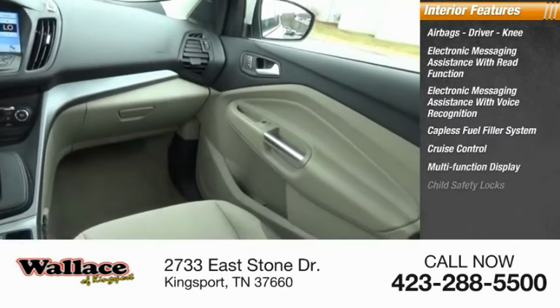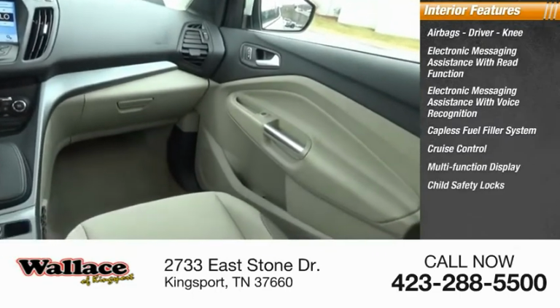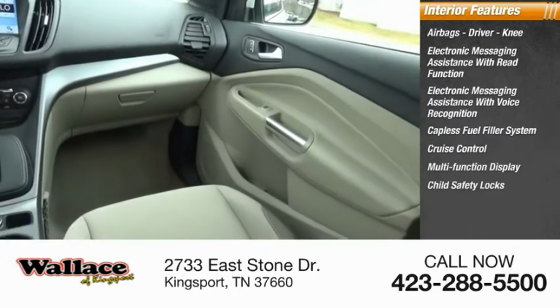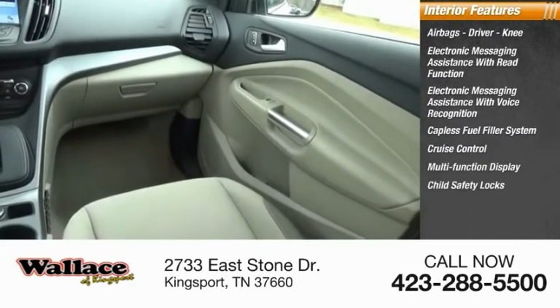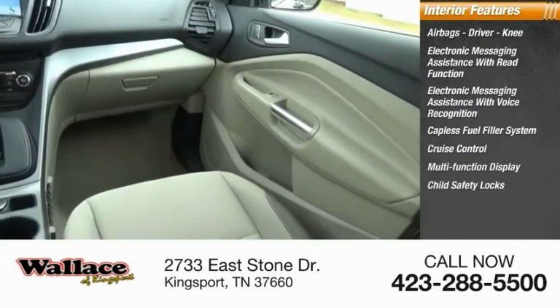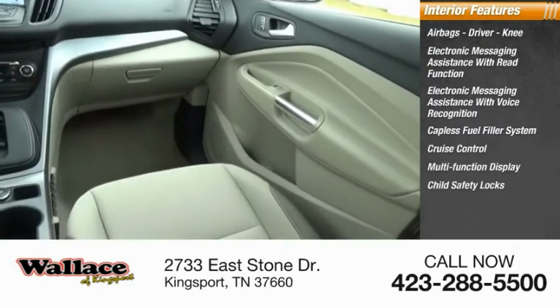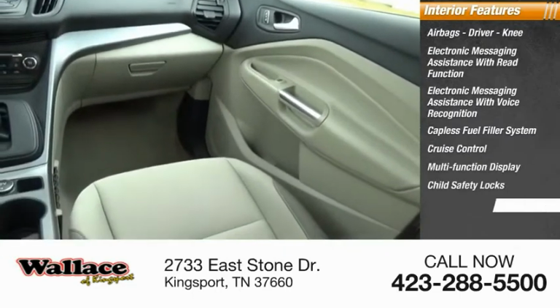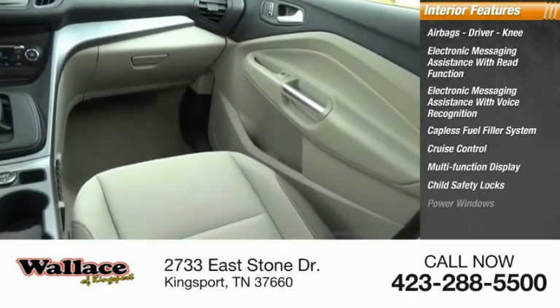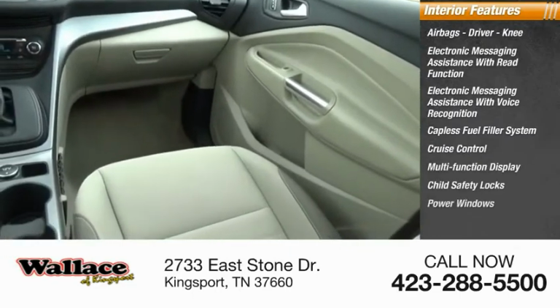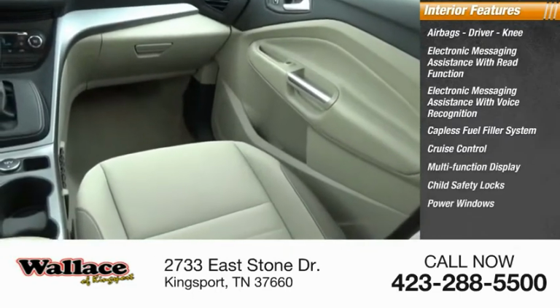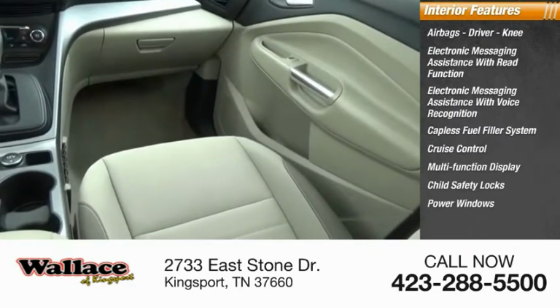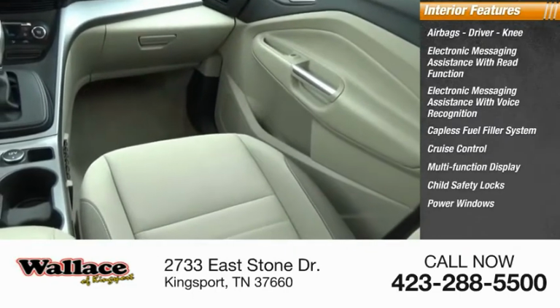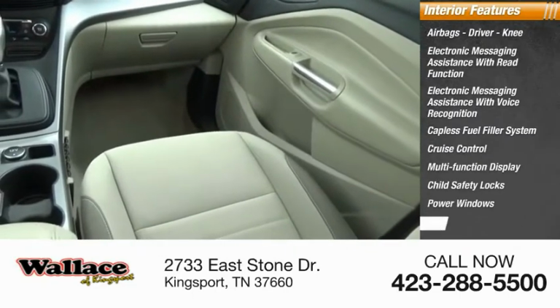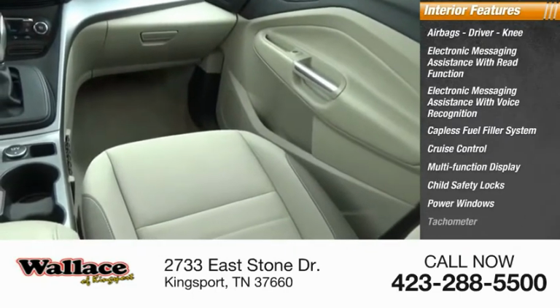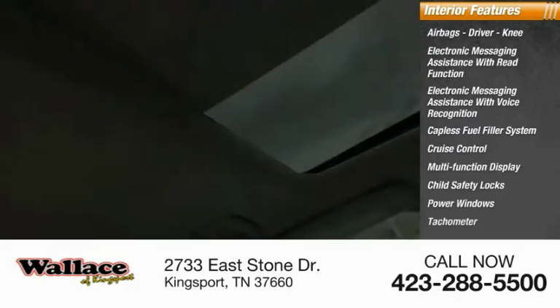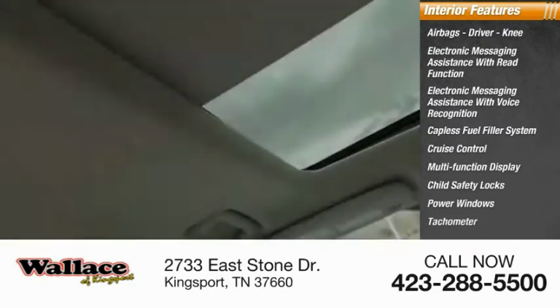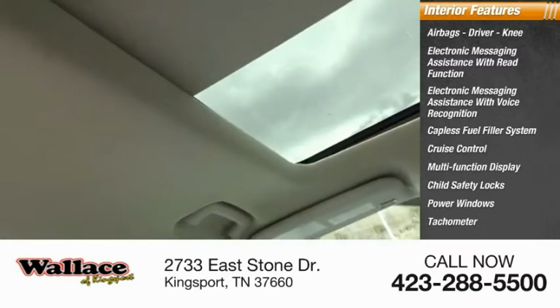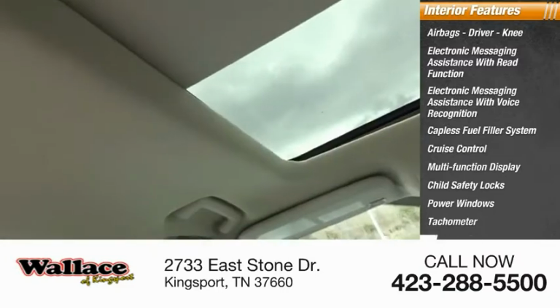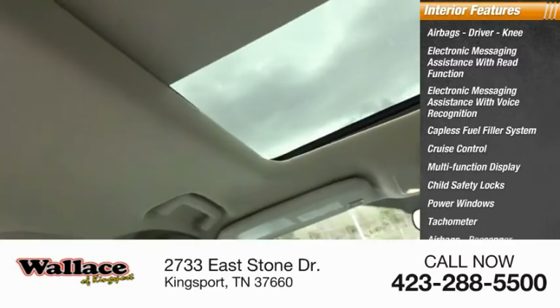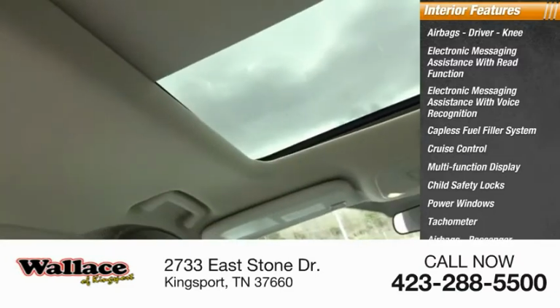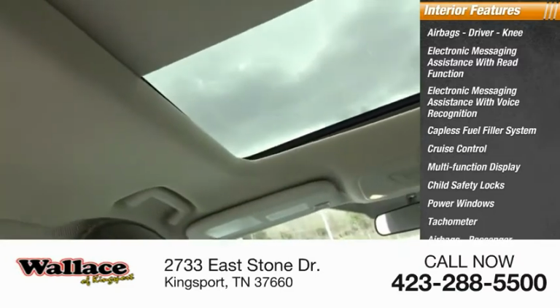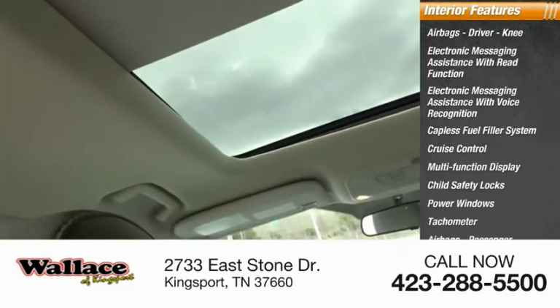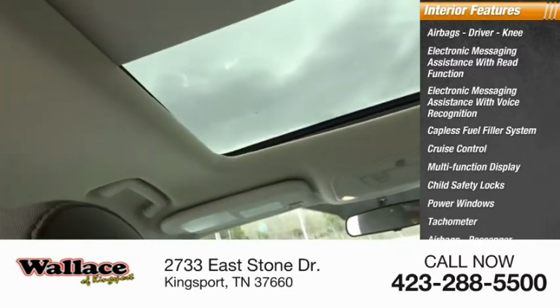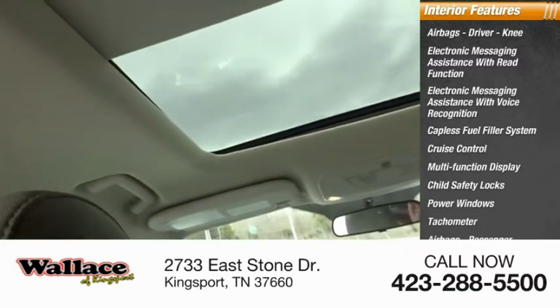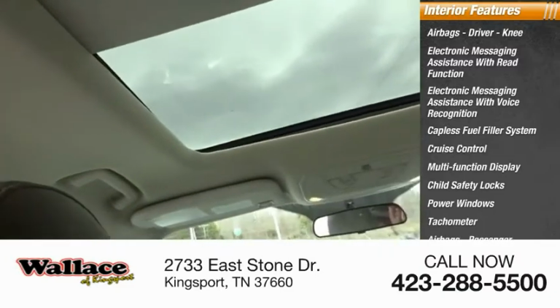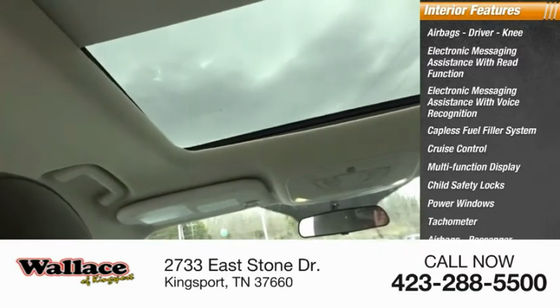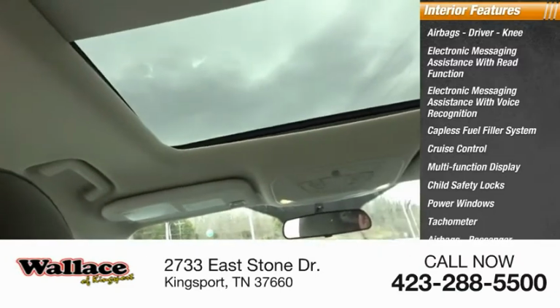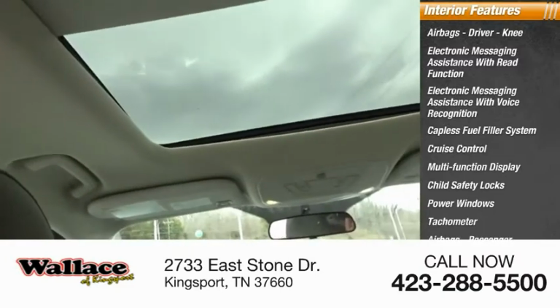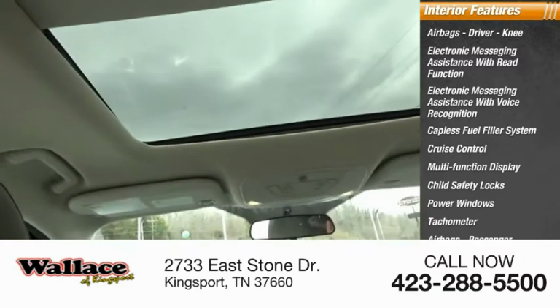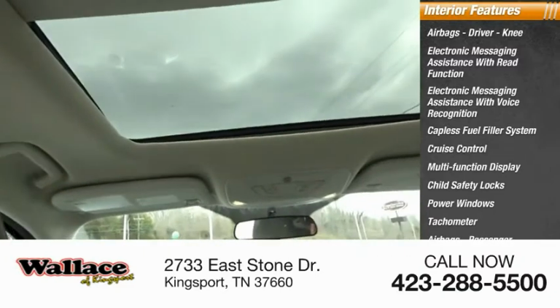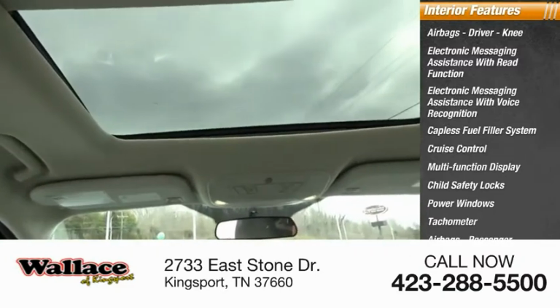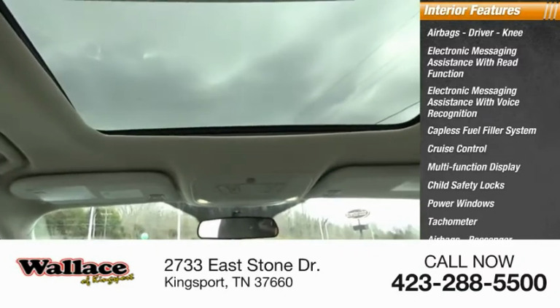Additional interior features include a multifunction display, child safety locks, power windows, tachometer, passenger airbags, and occupant sensing deactivation.